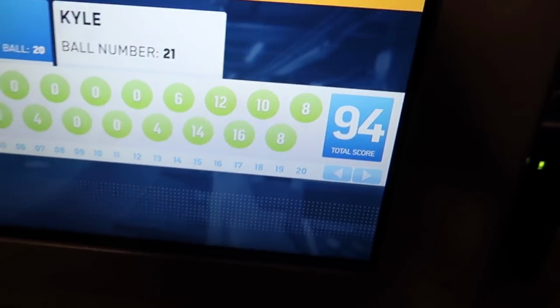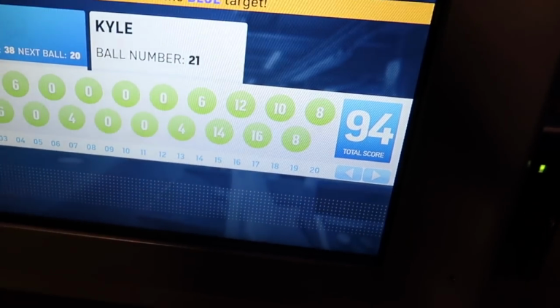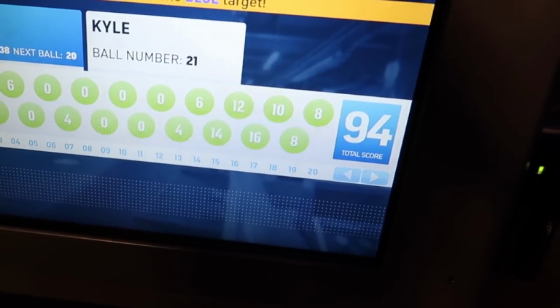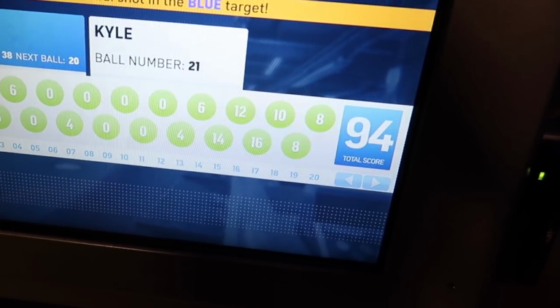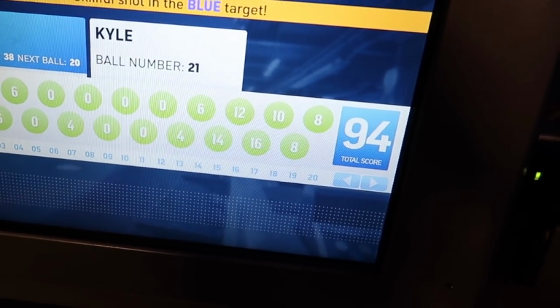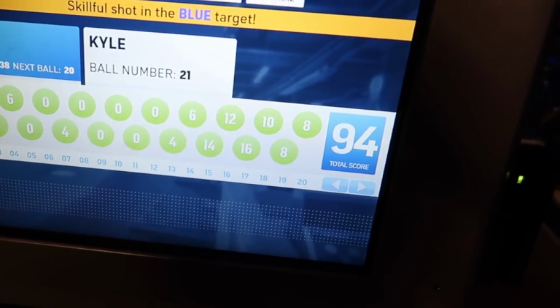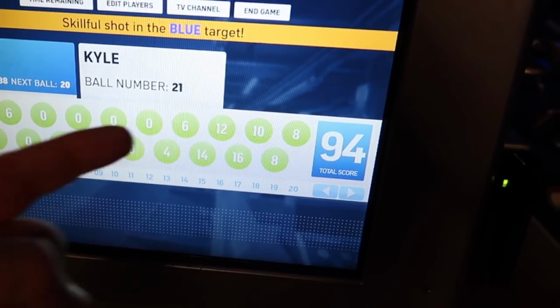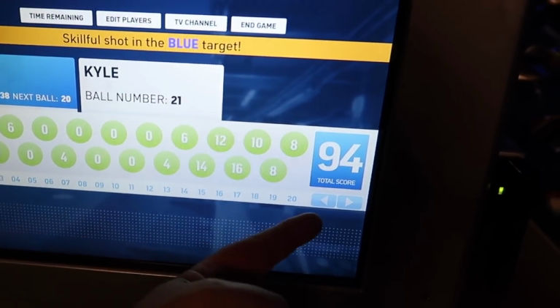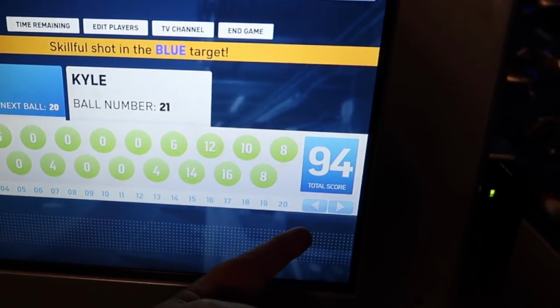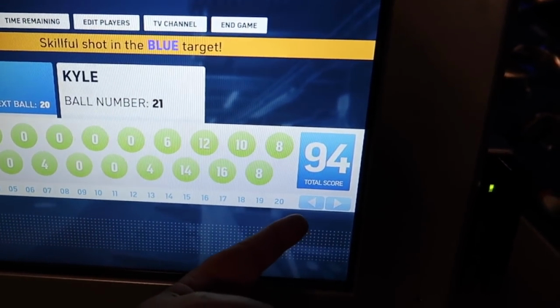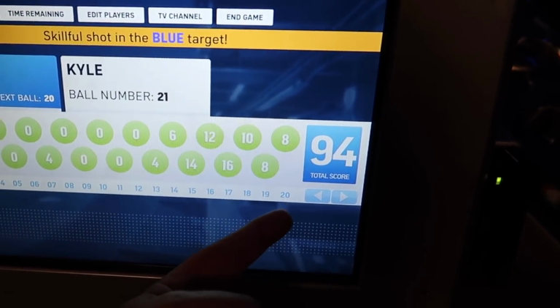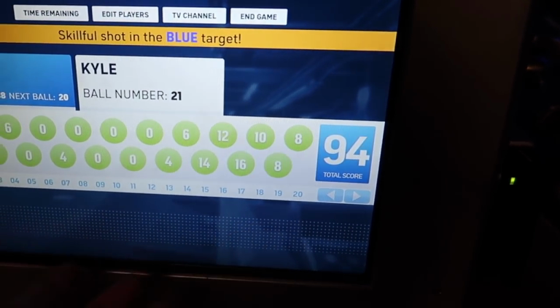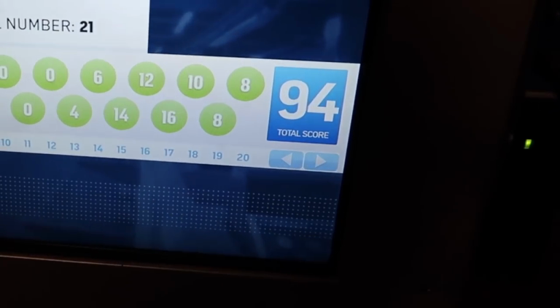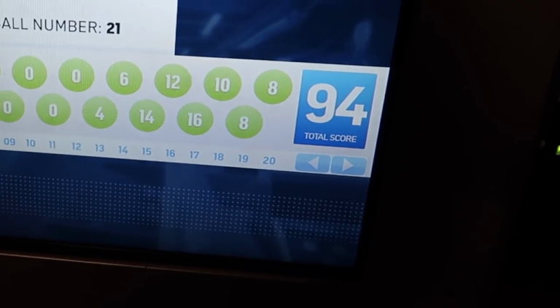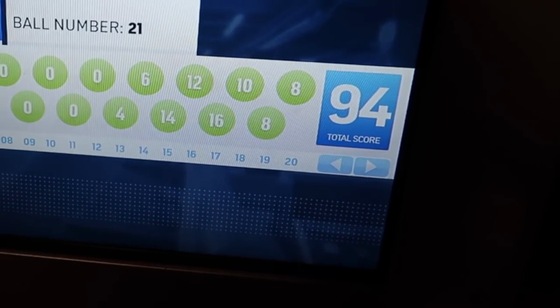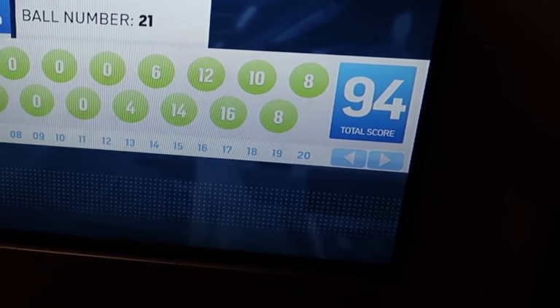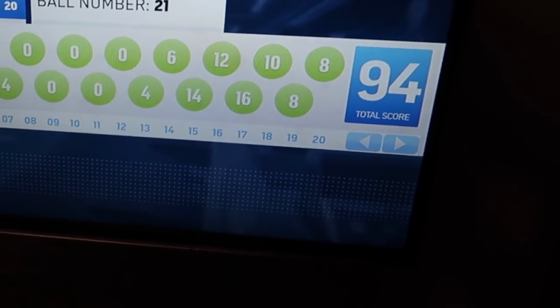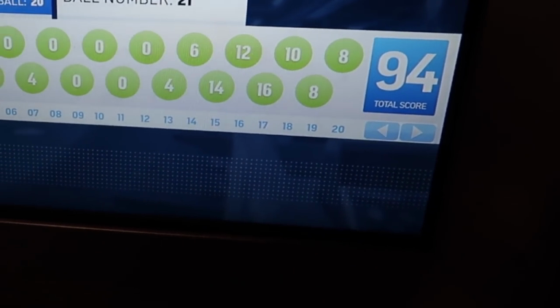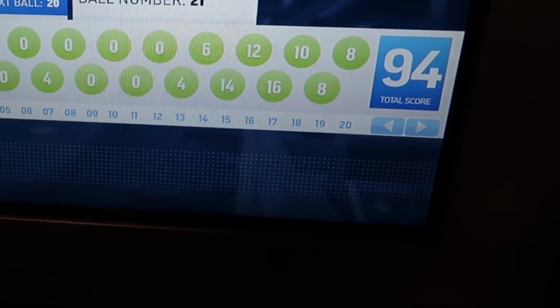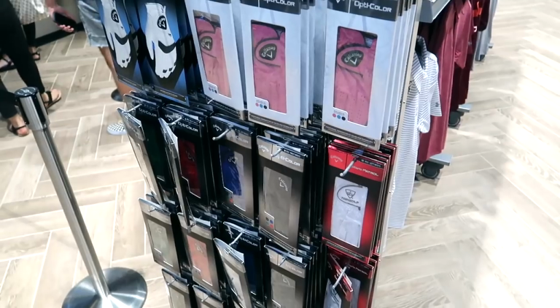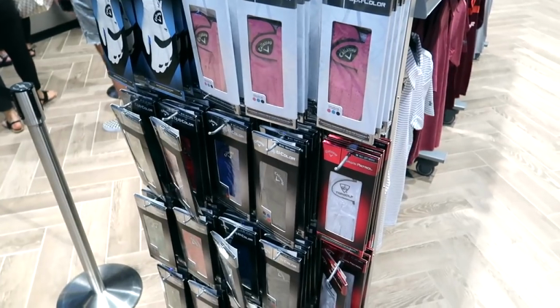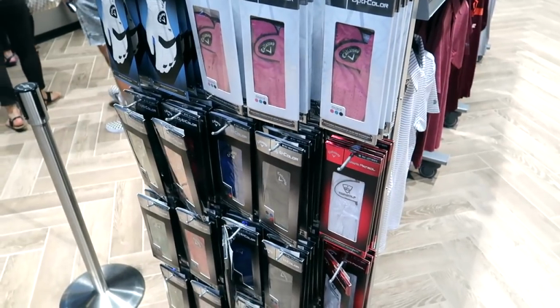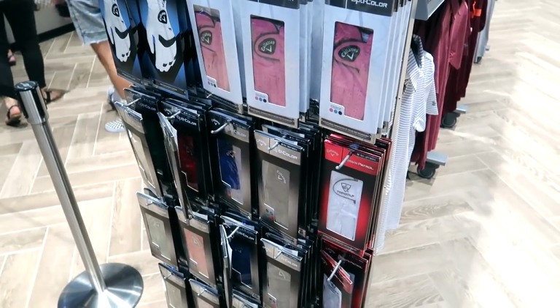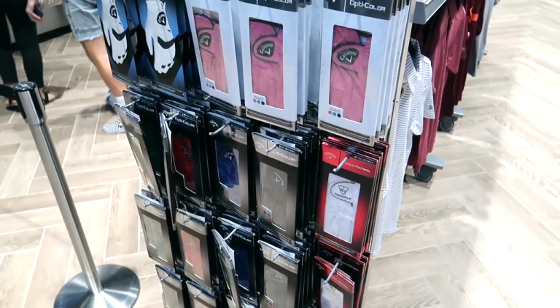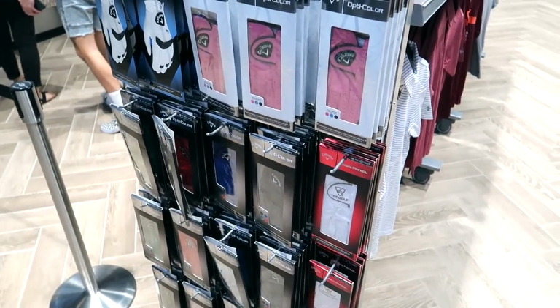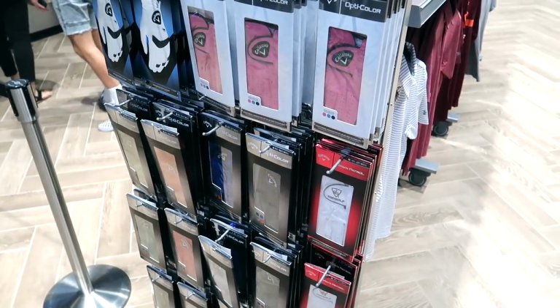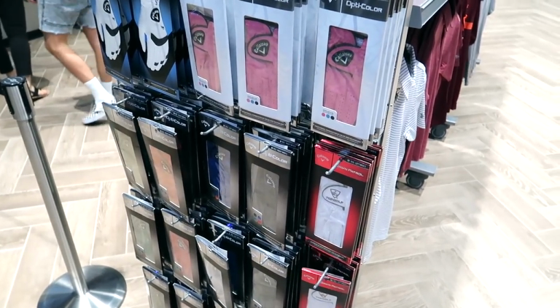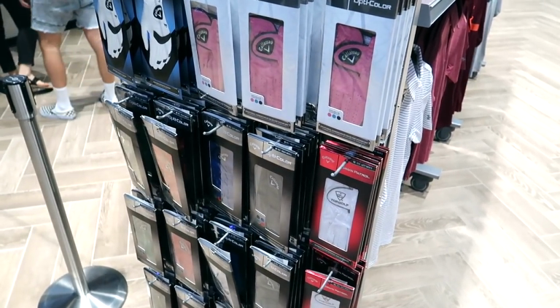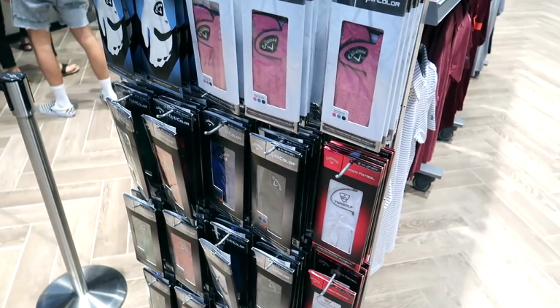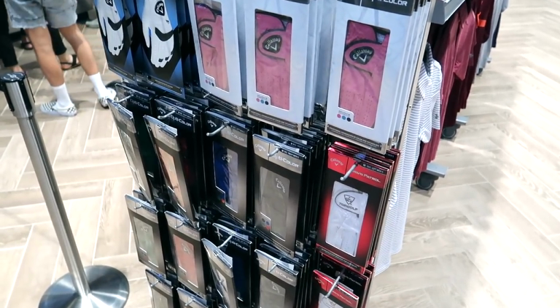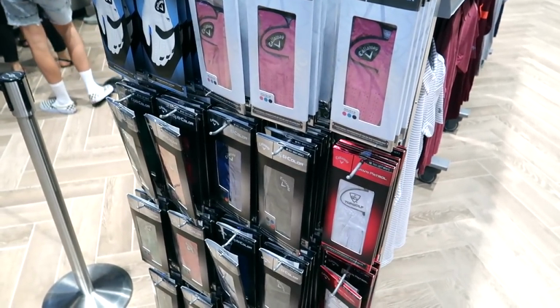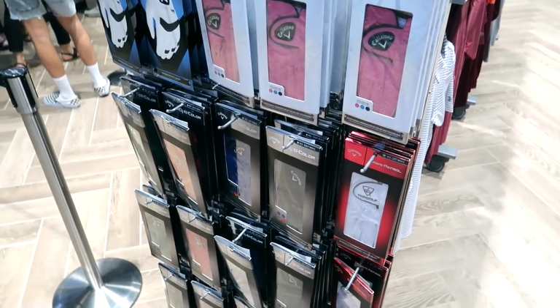My final score: 94 this game. I don't know if that's good or bad. We're done playing golf, we're done eating. We're going to take a quick spin on merch.